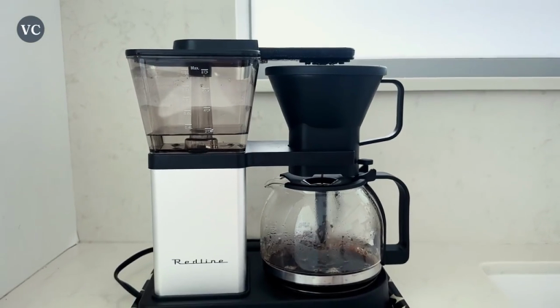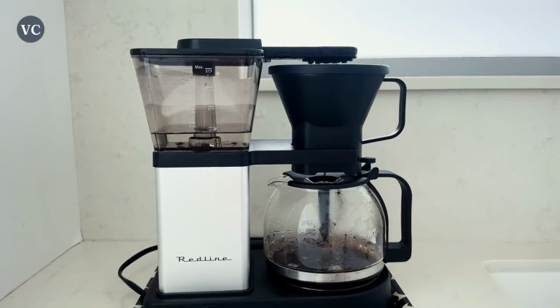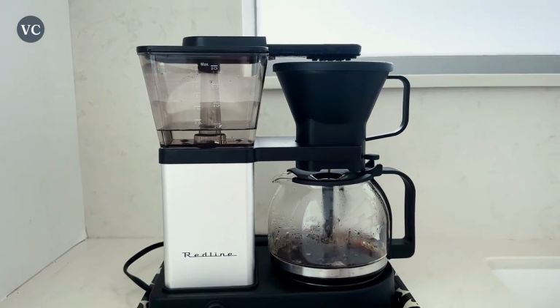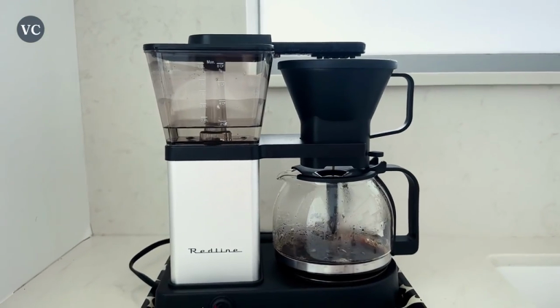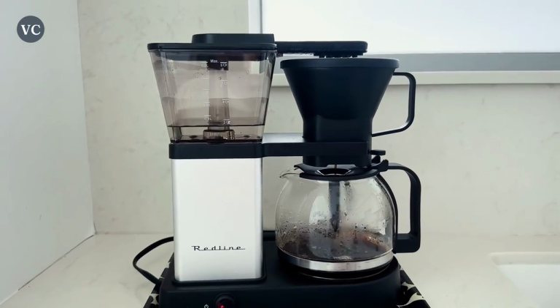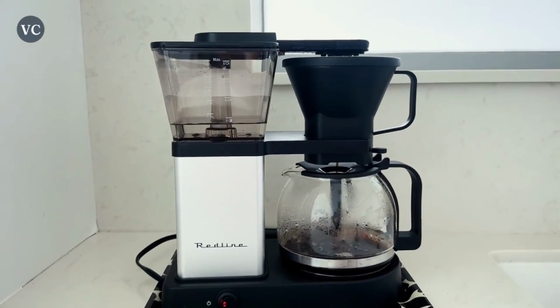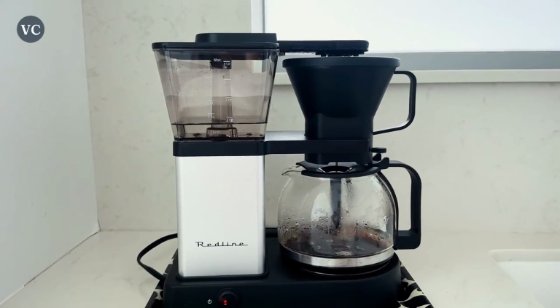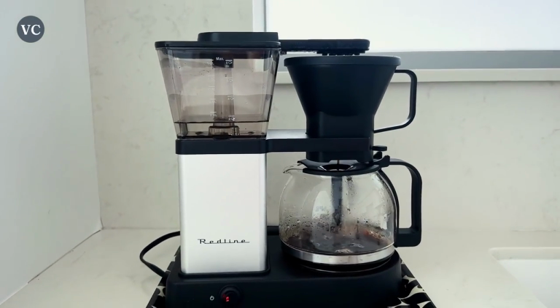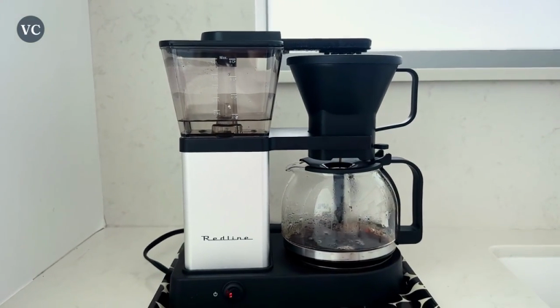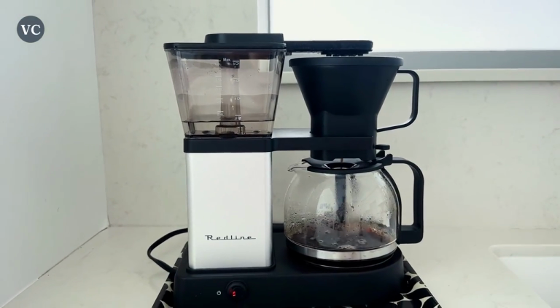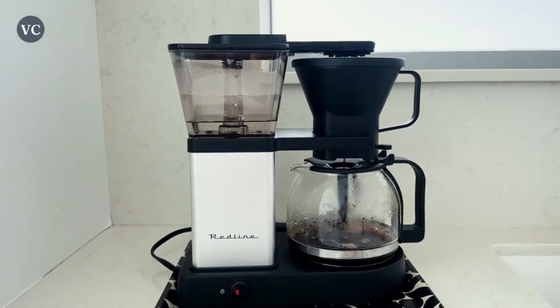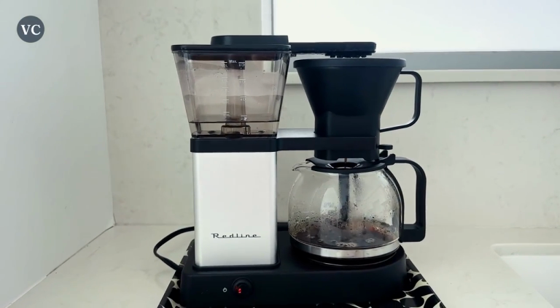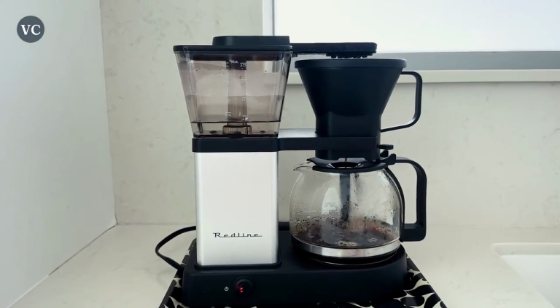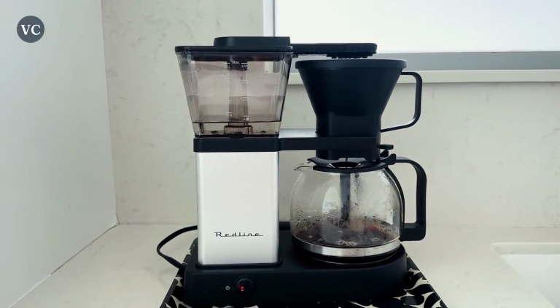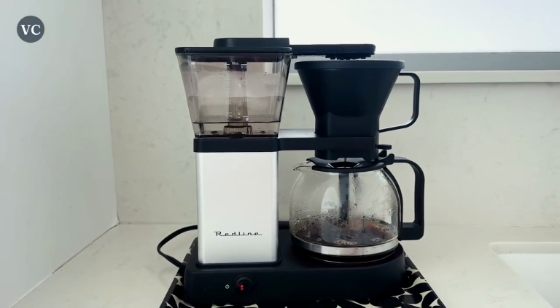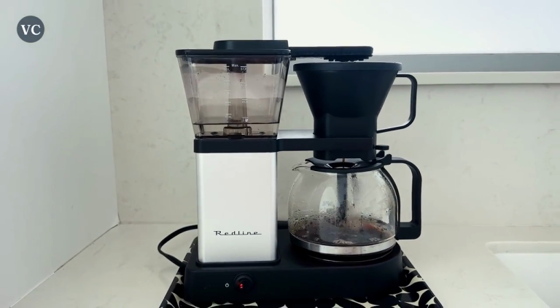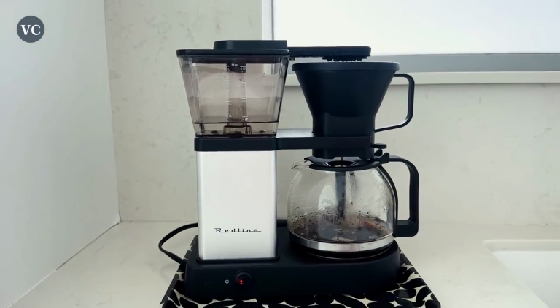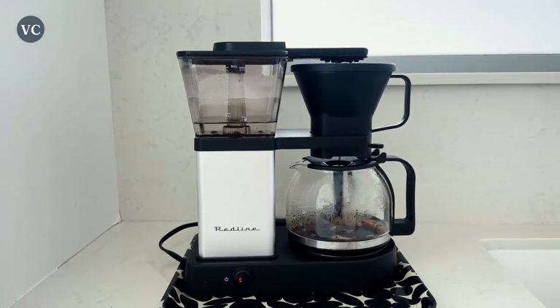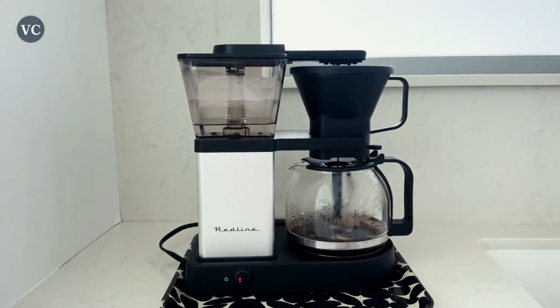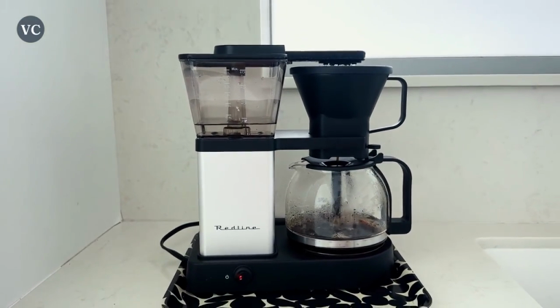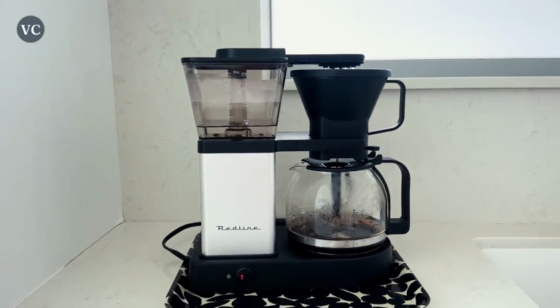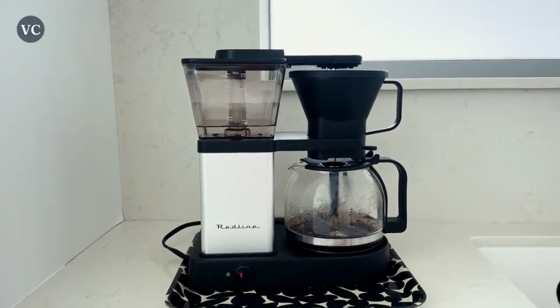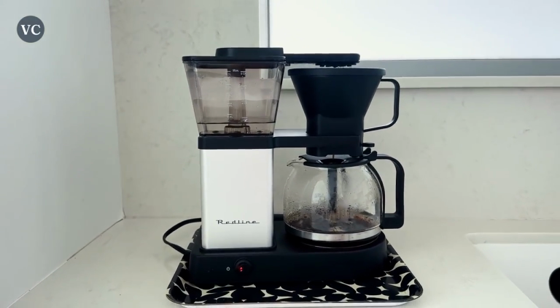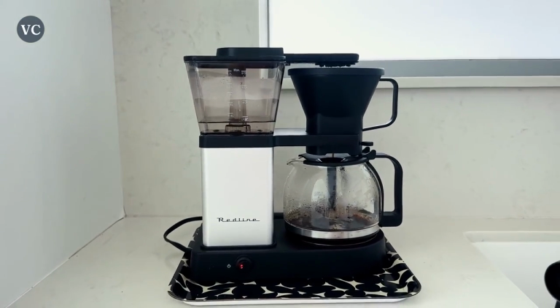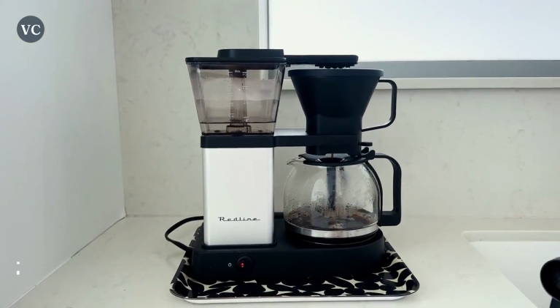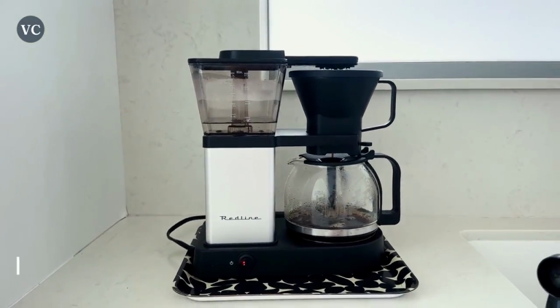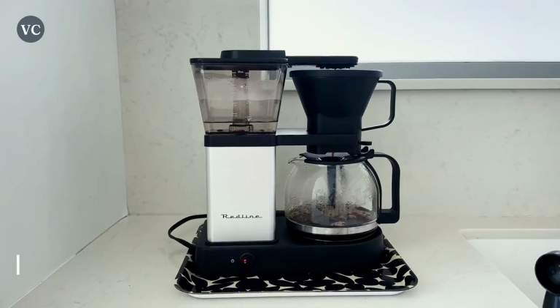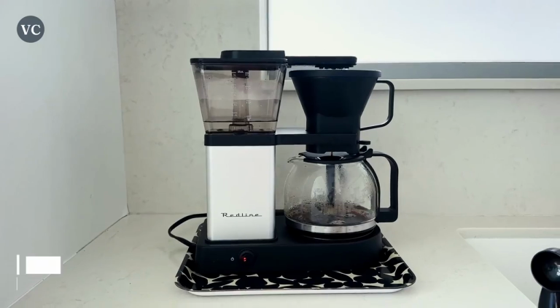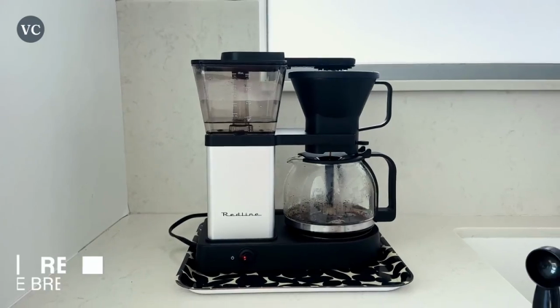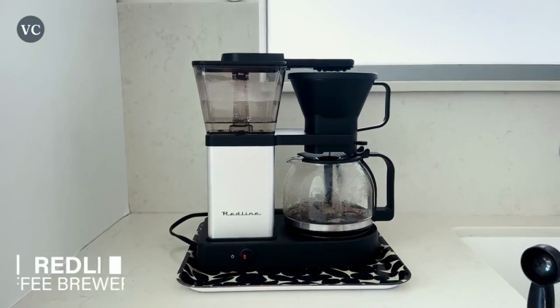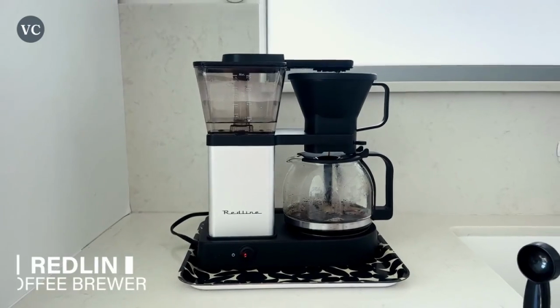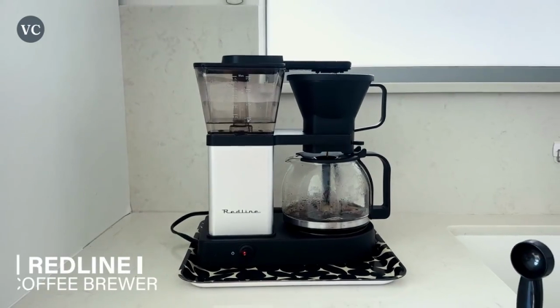I love how easy this item is to clean. You just toss the grounds and filter, rinse the carafe and you're good to go.